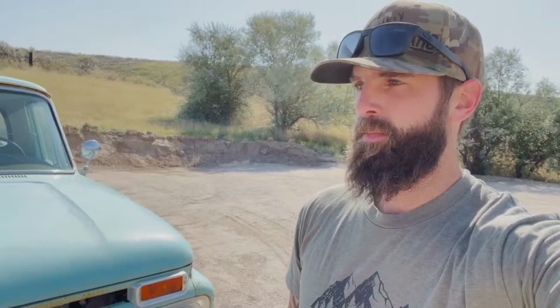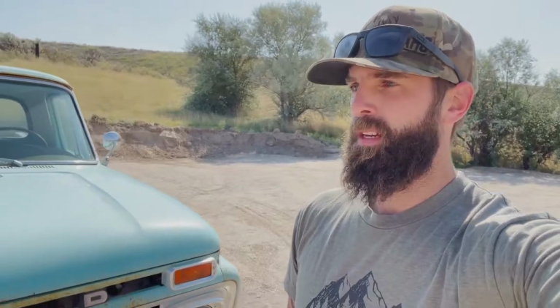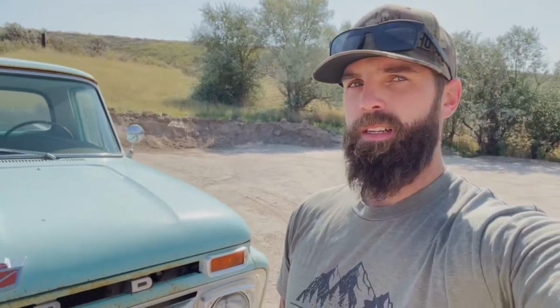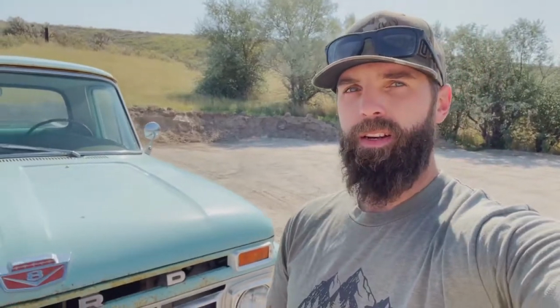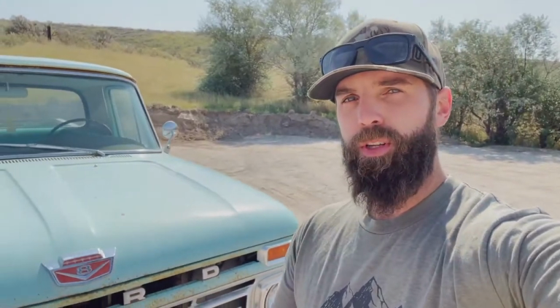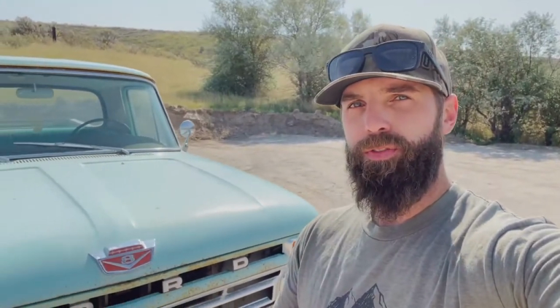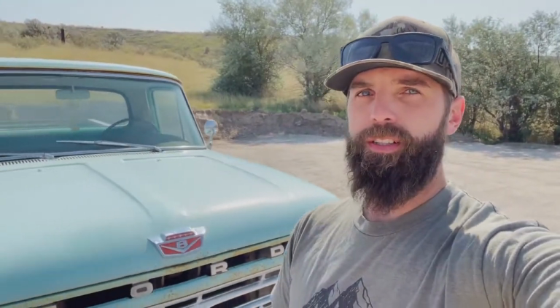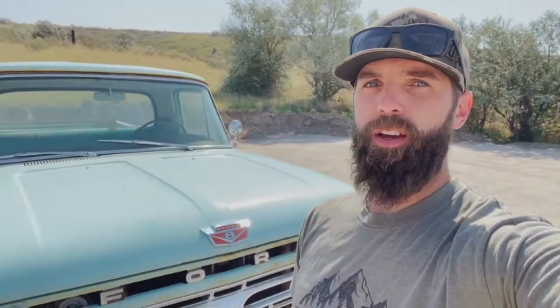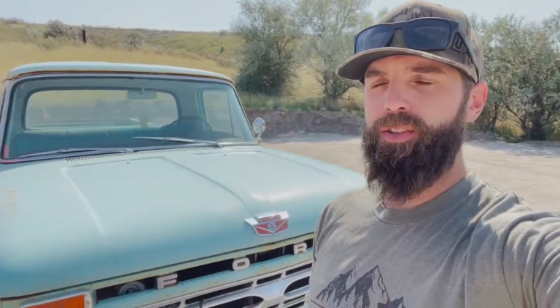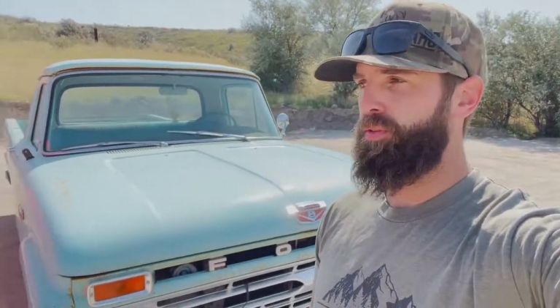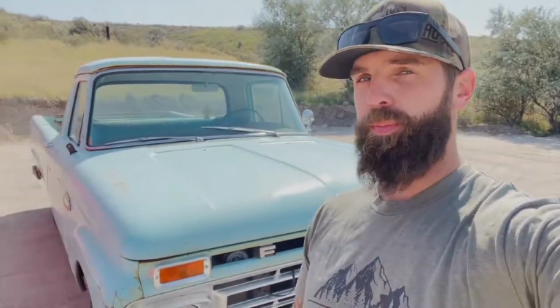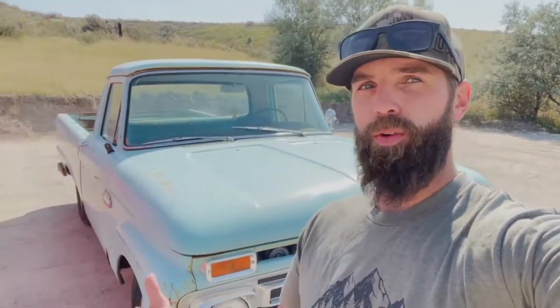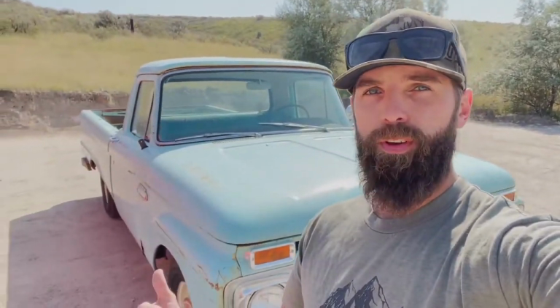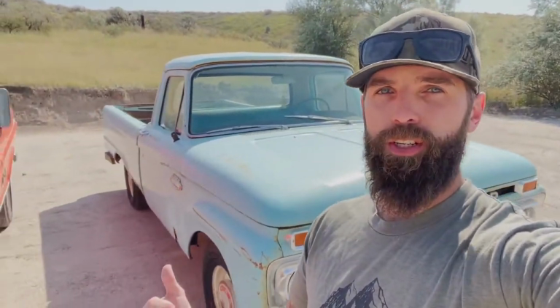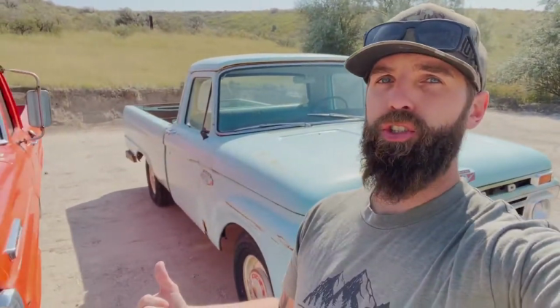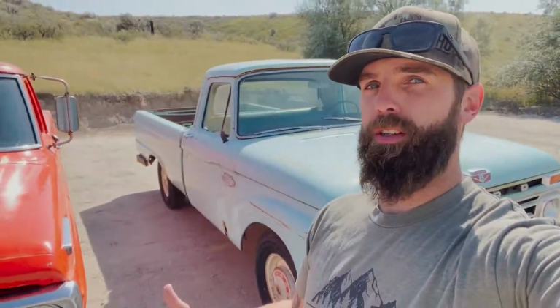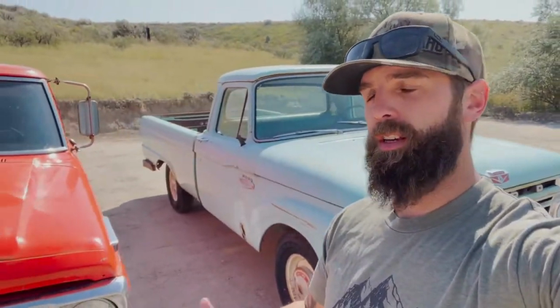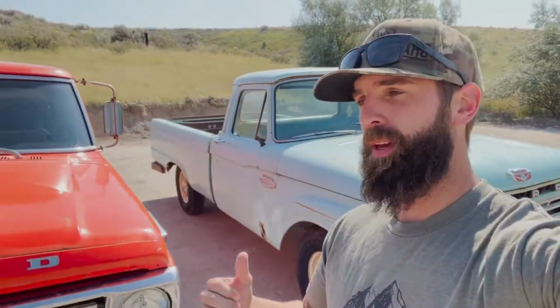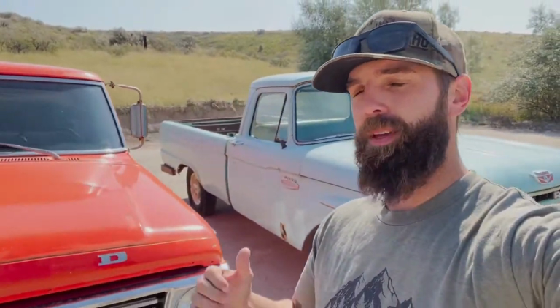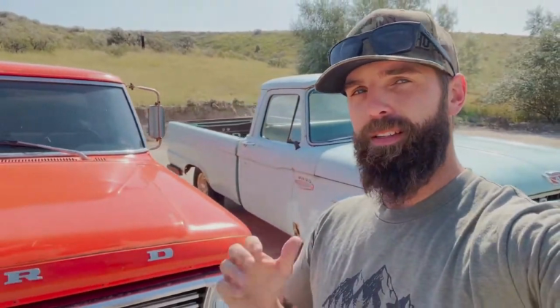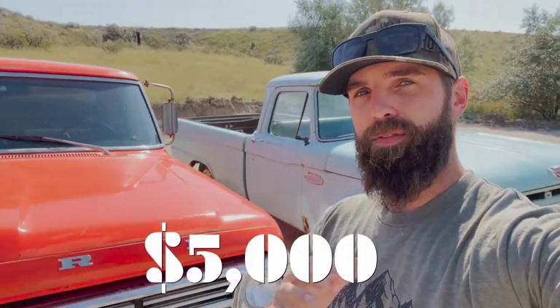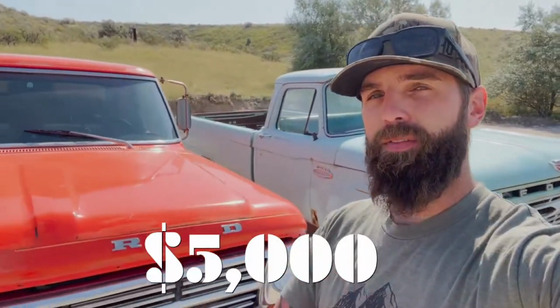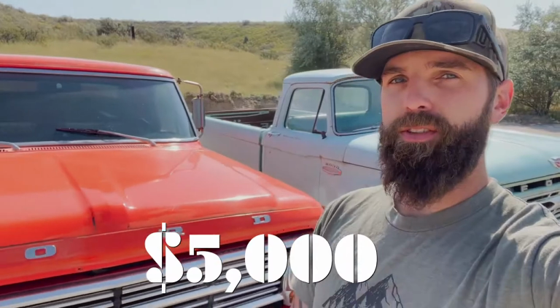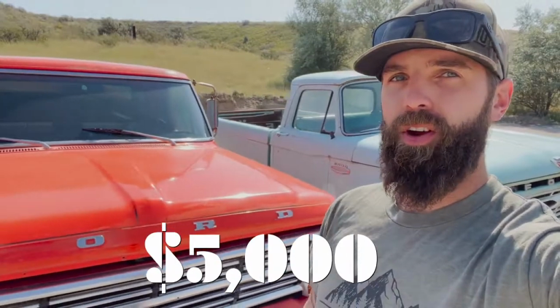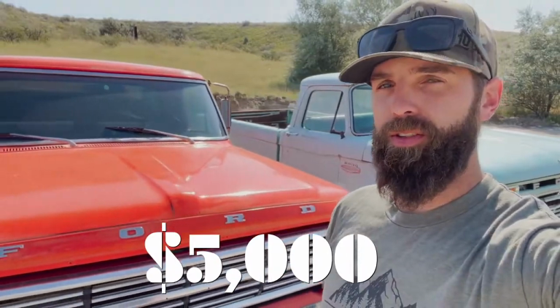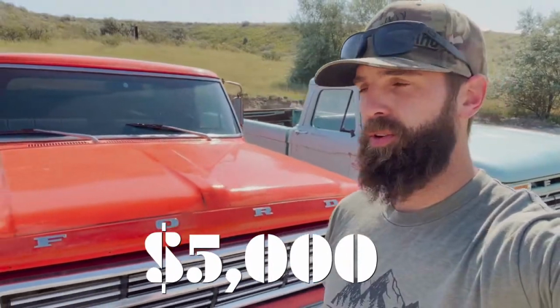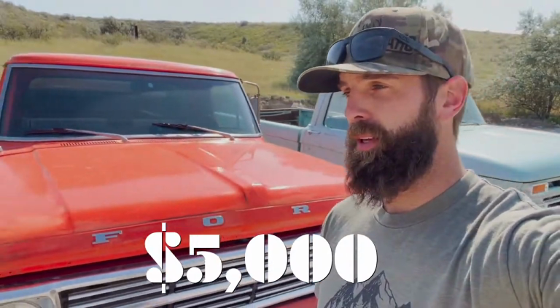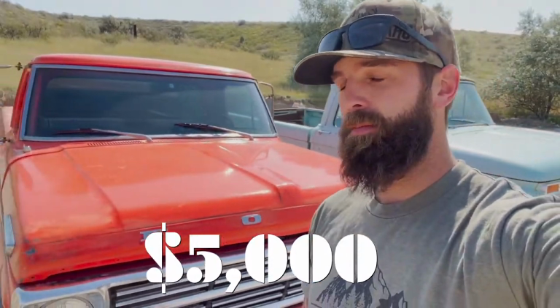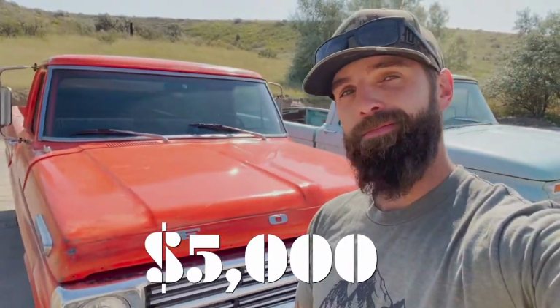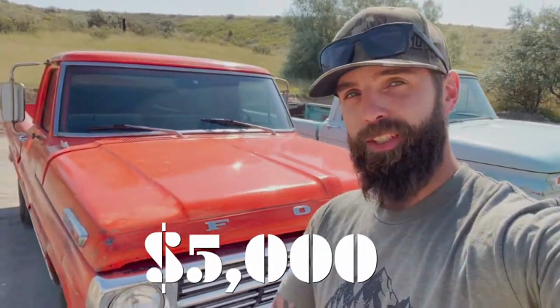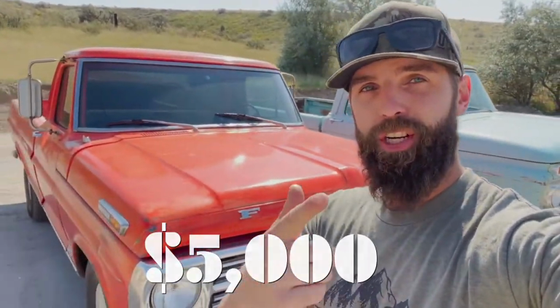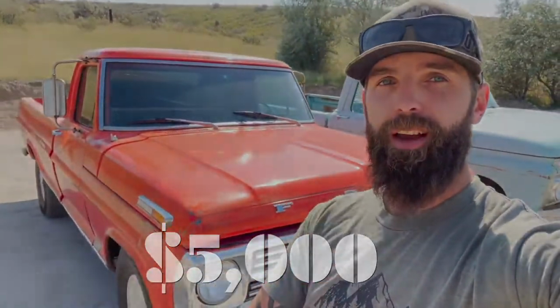Did I really just find a side hustle flipping old vintage trucks that can make me at least $5,000 a week? Let's check it out.